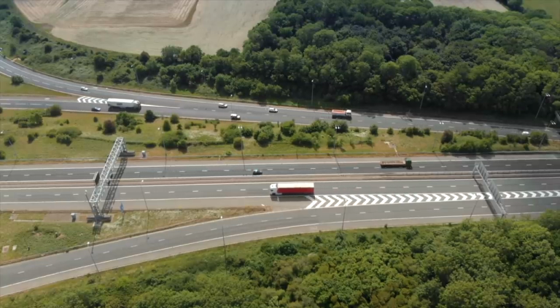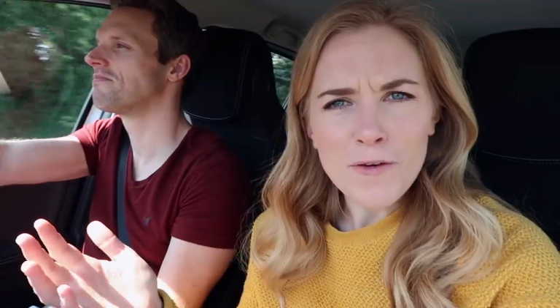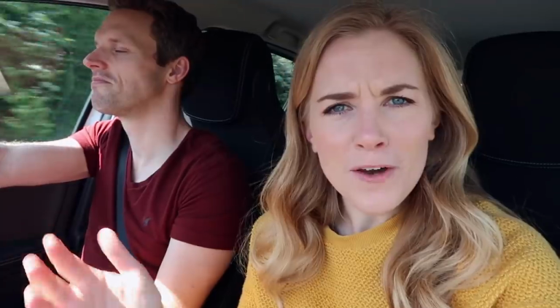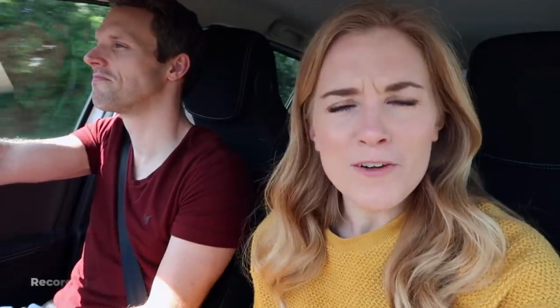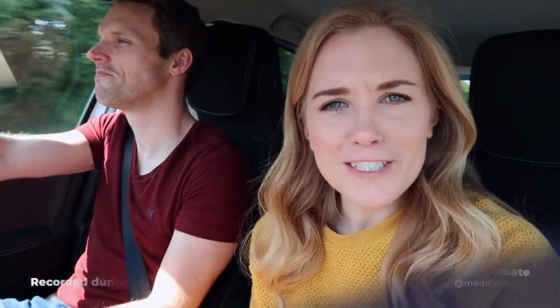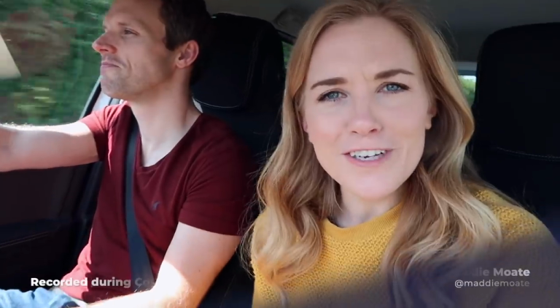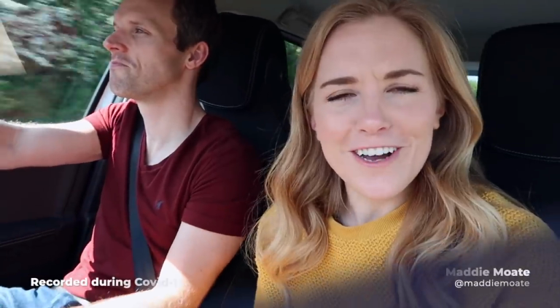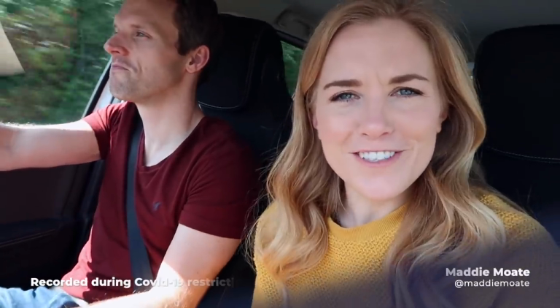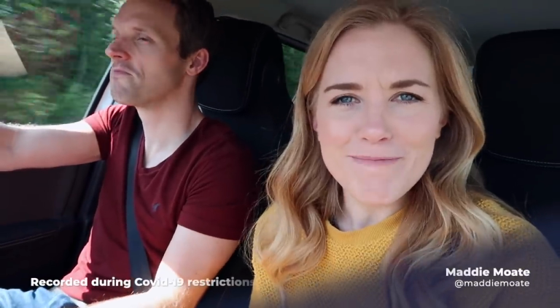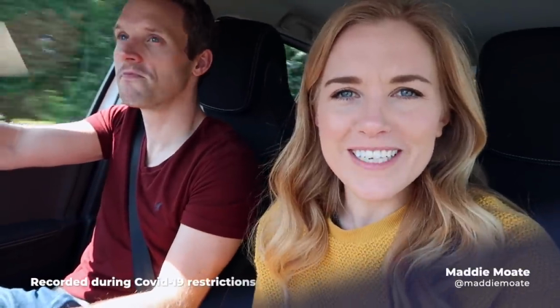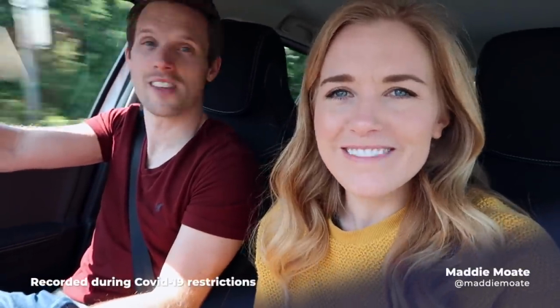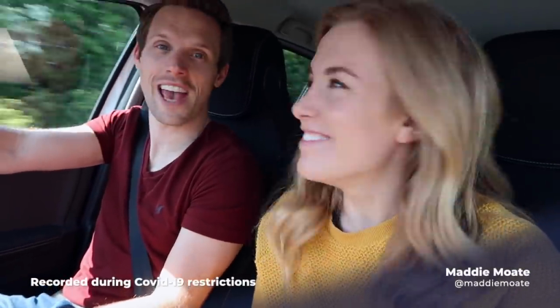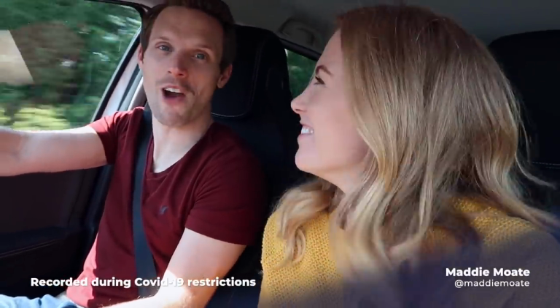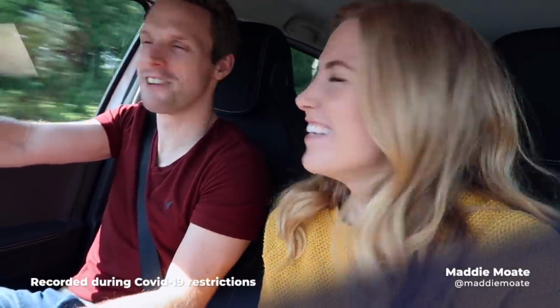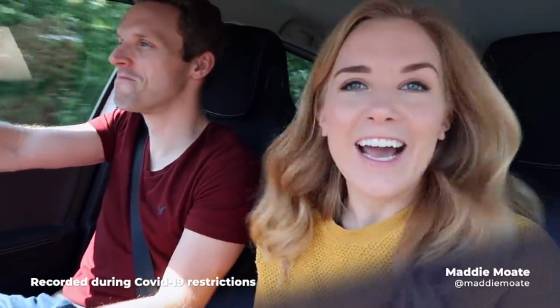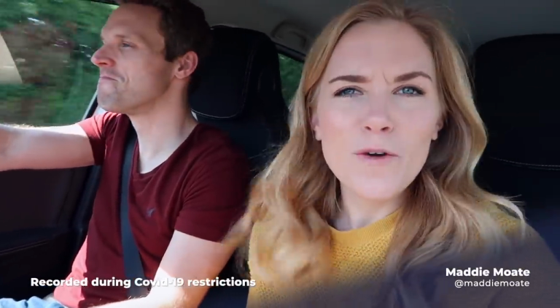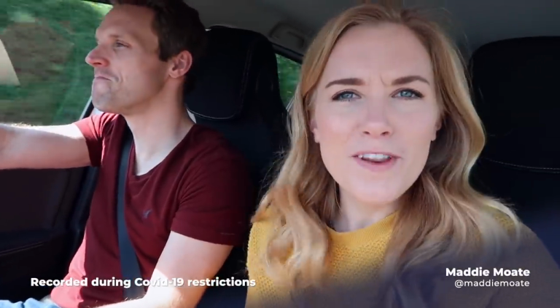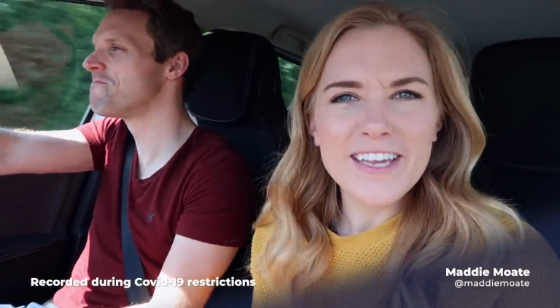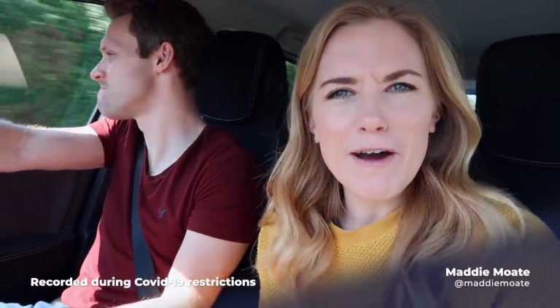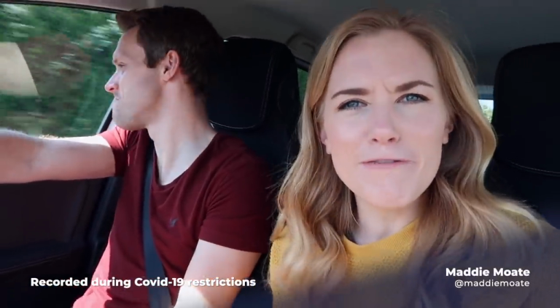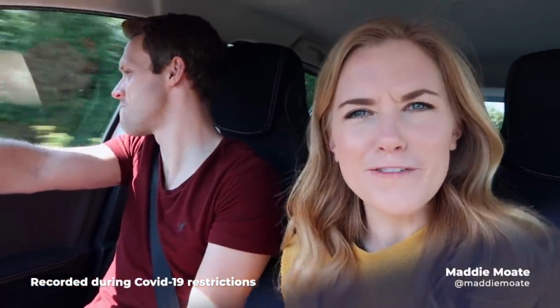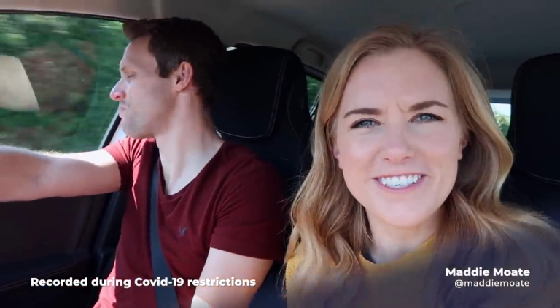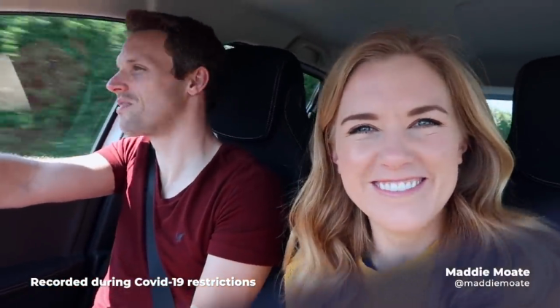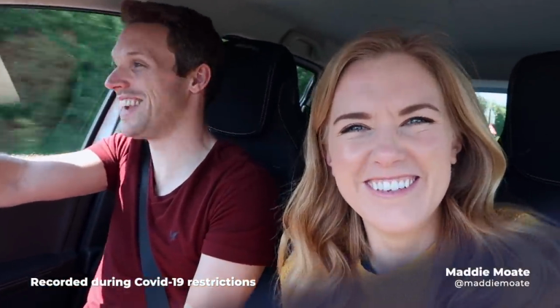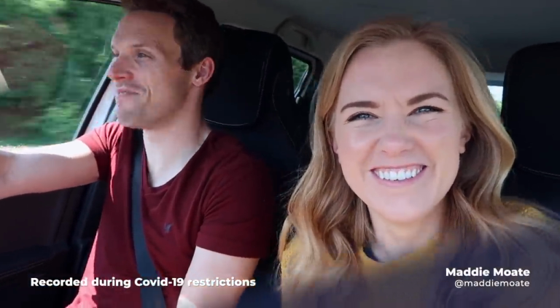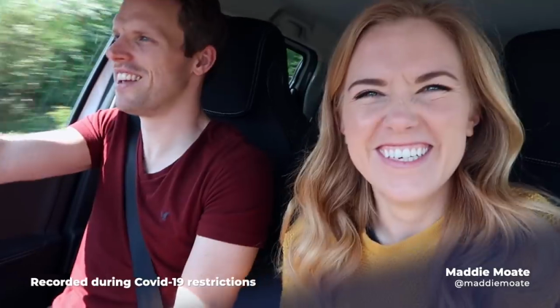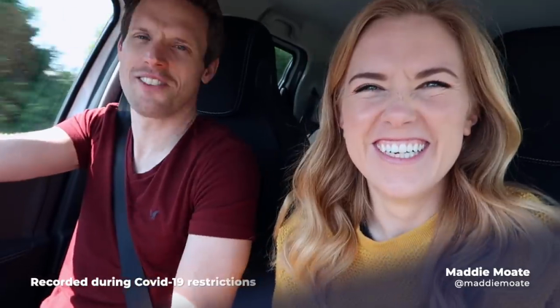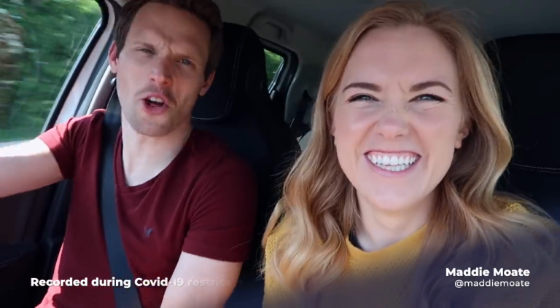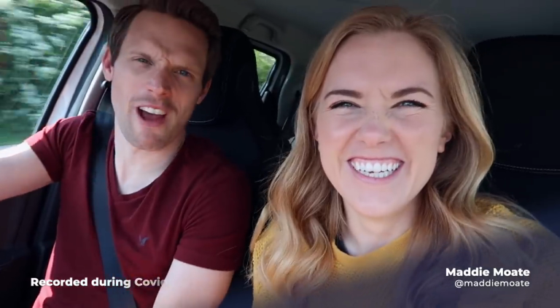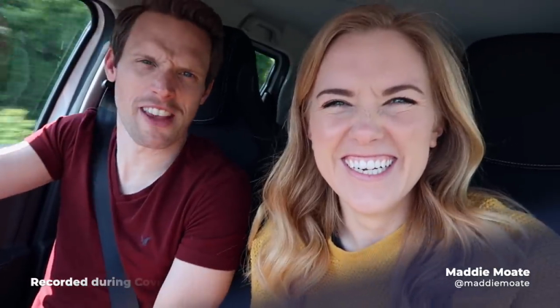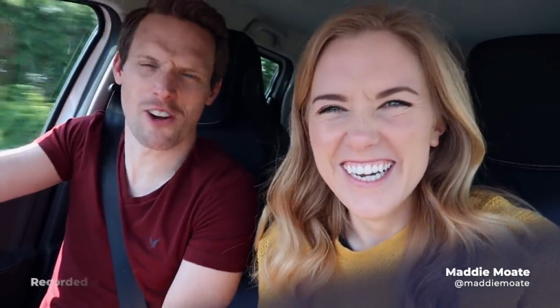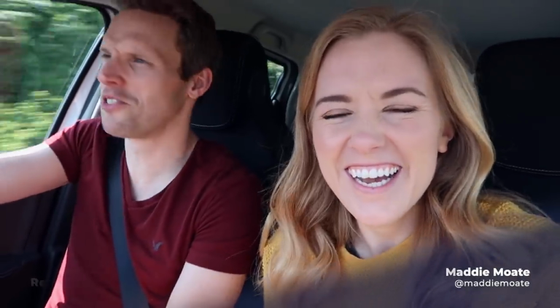Hello everyone, welcome back to Fully Charged. I'm Maddy. I'm Greg. And we've been thinking about food — not a rare thing for us.